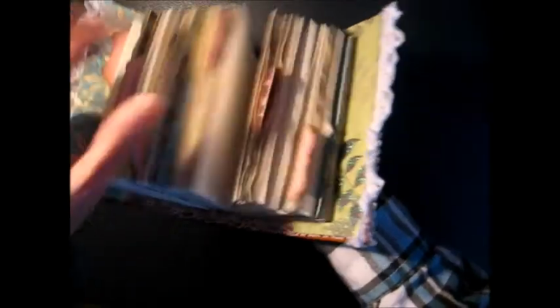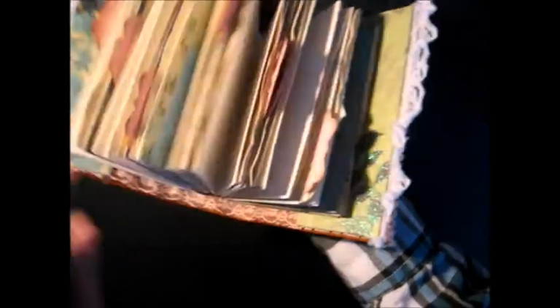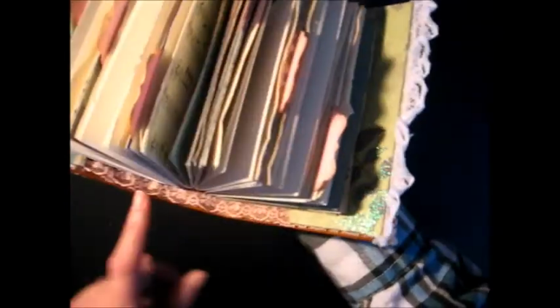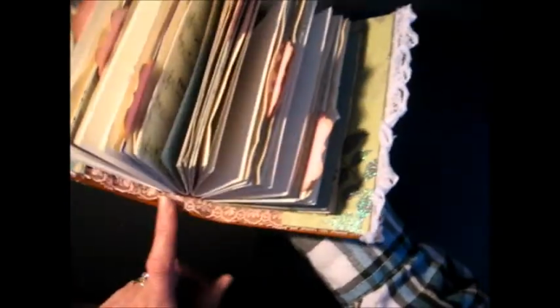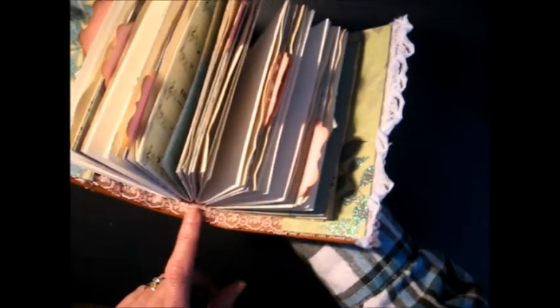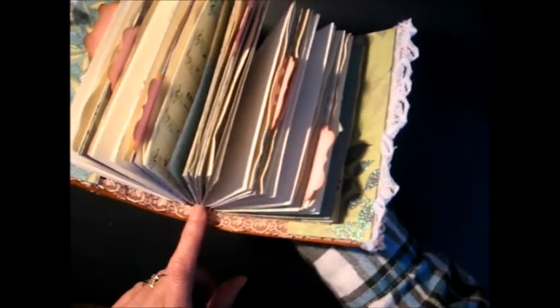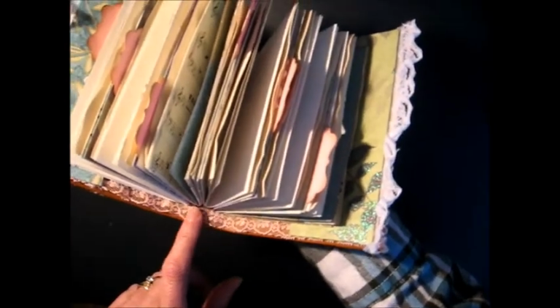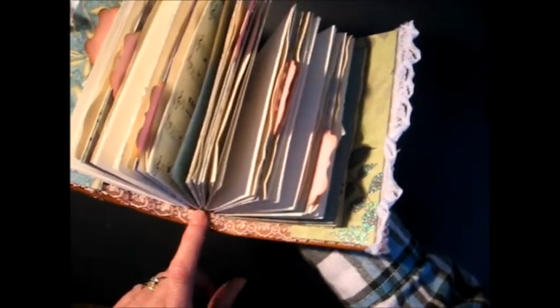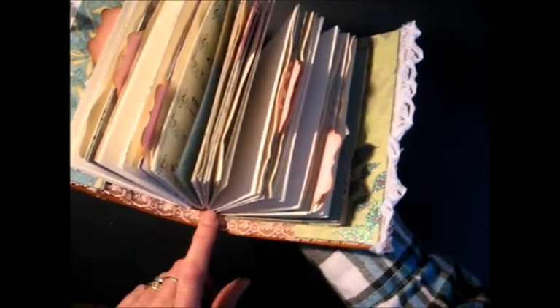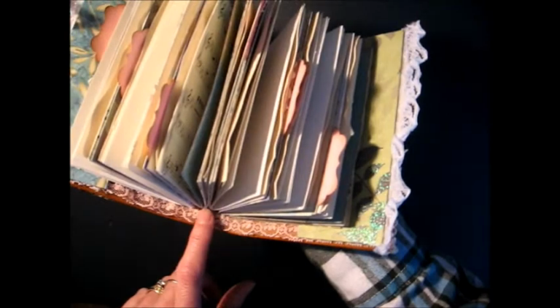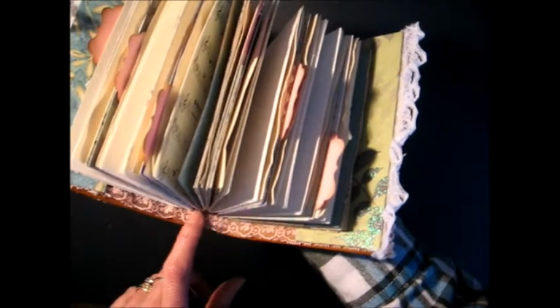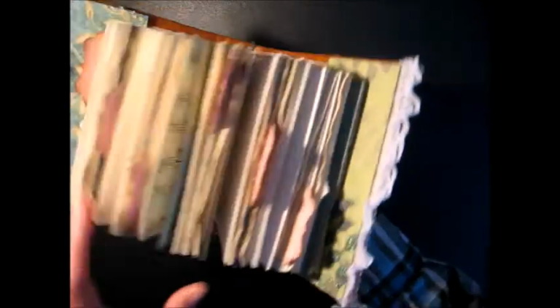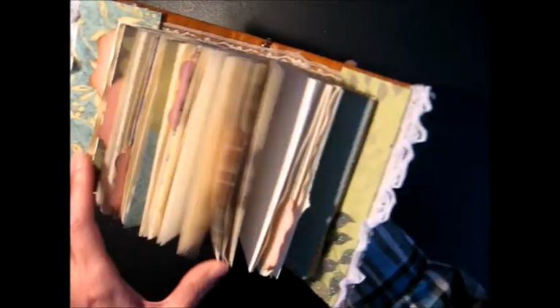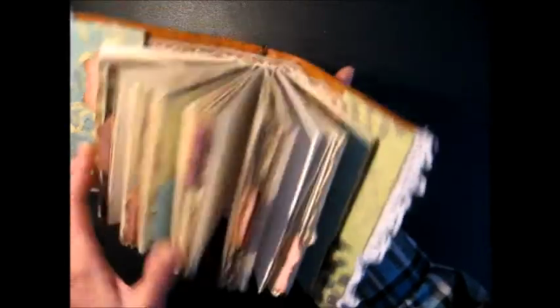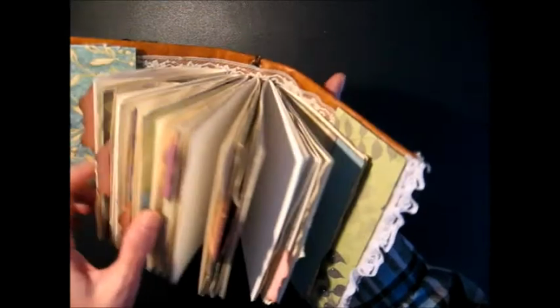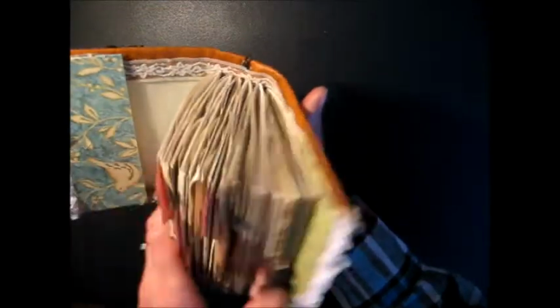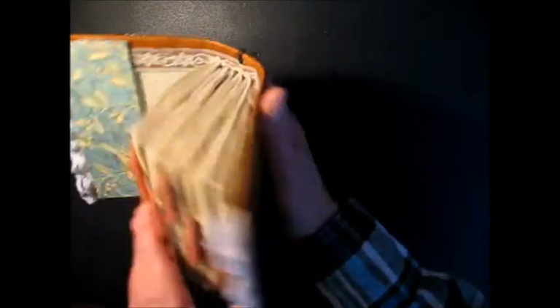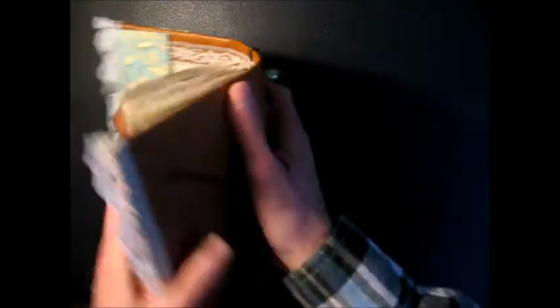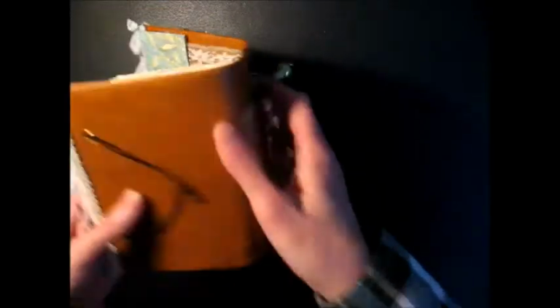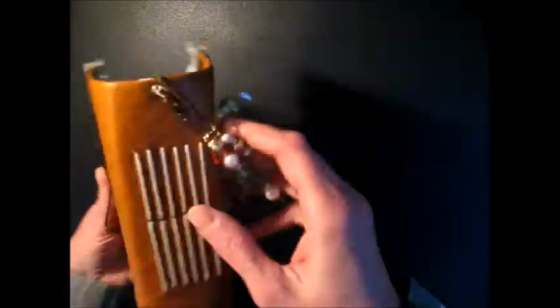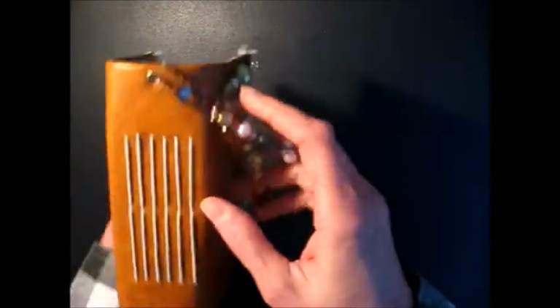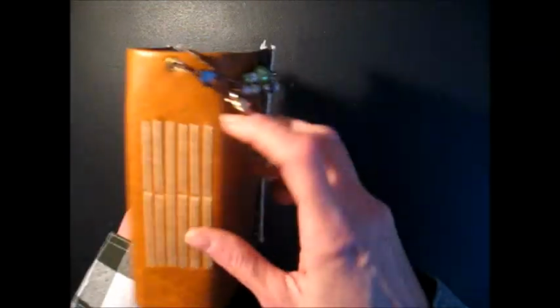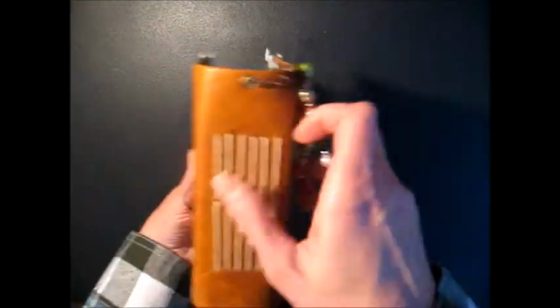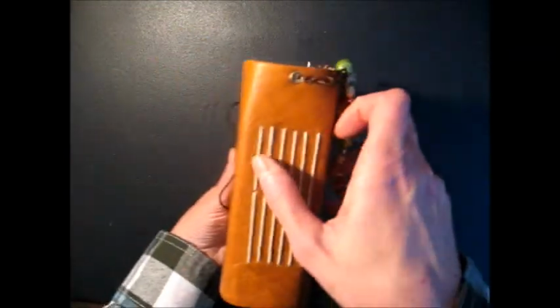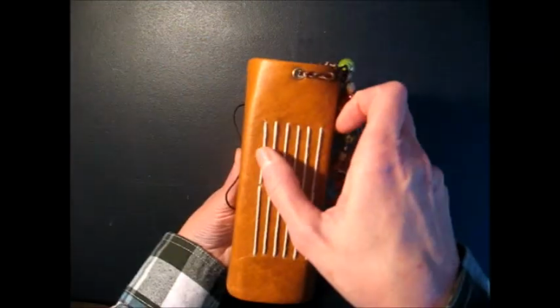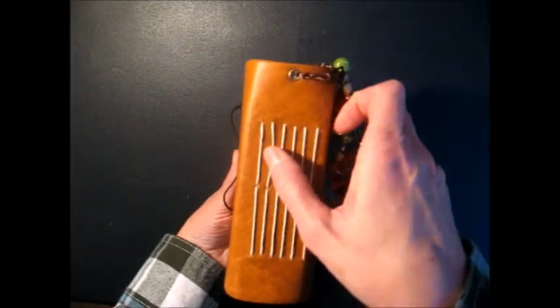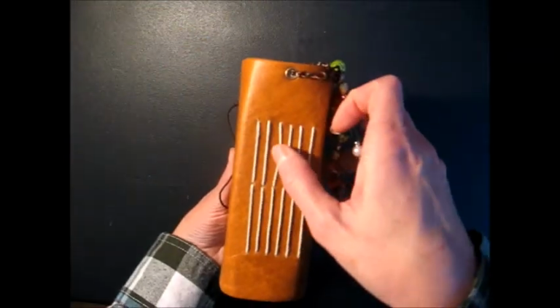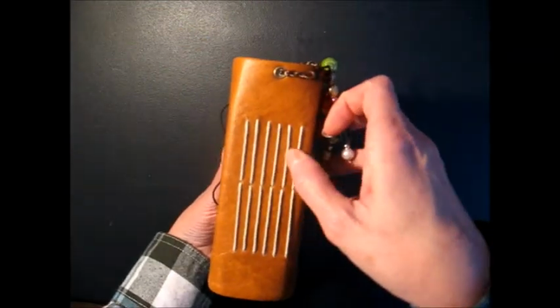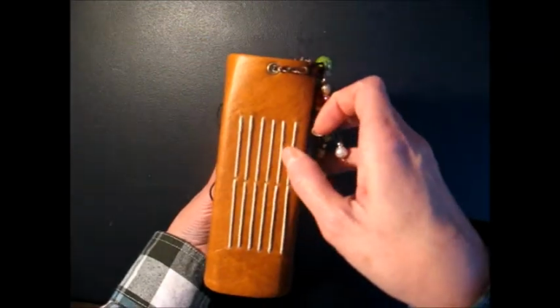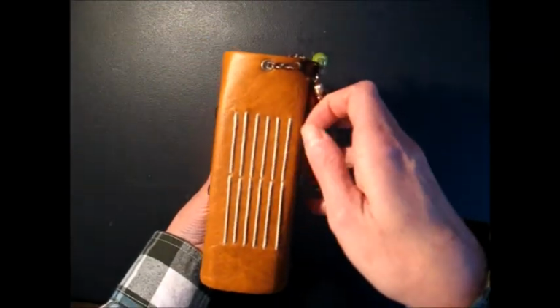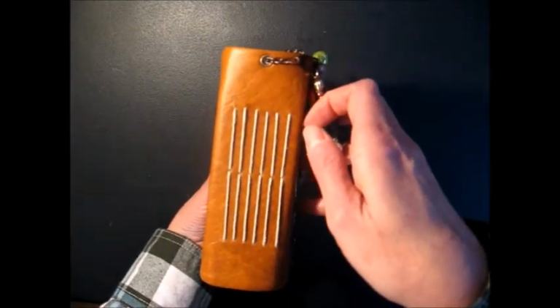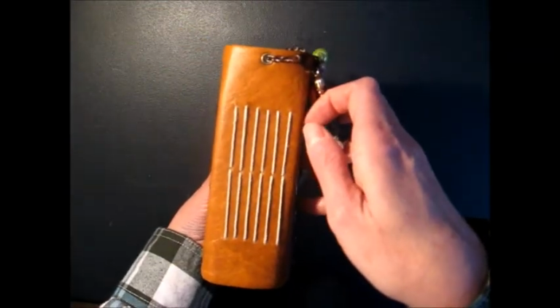This one has six signatures attached to it. So you can see these six signatures here.